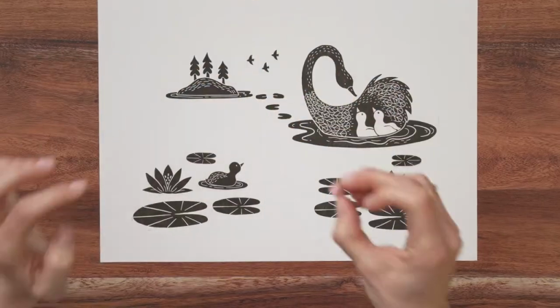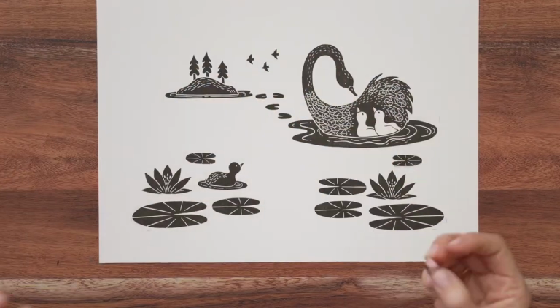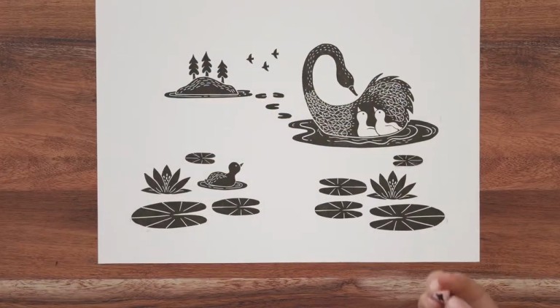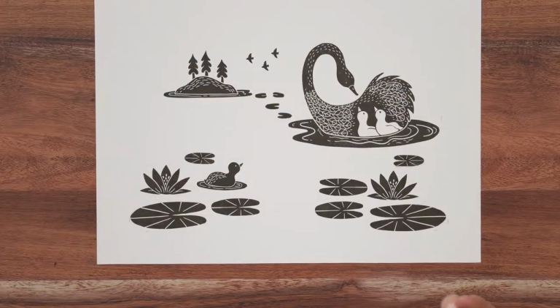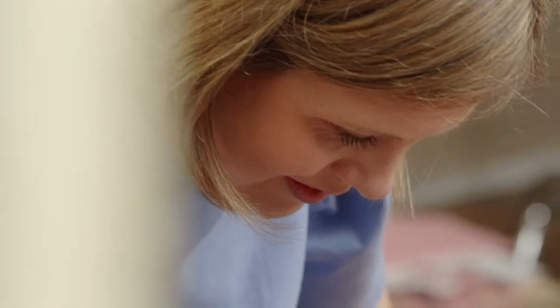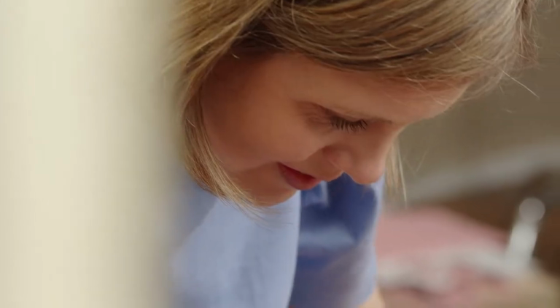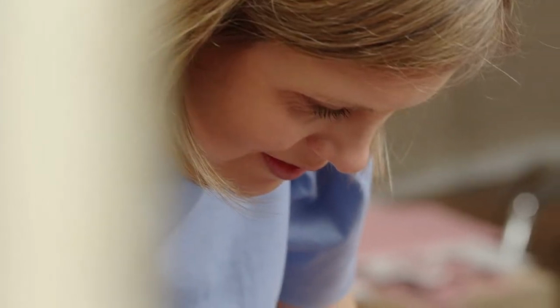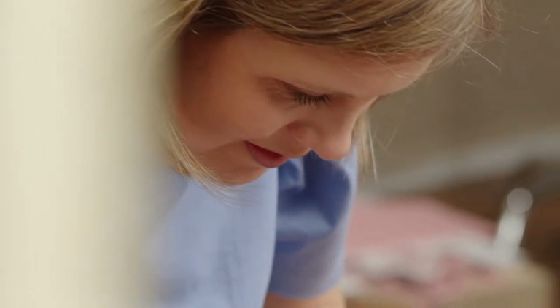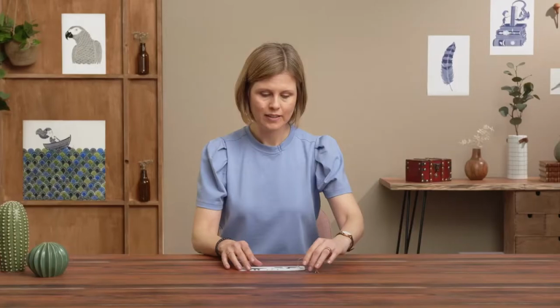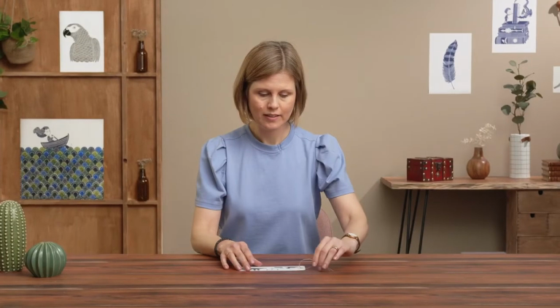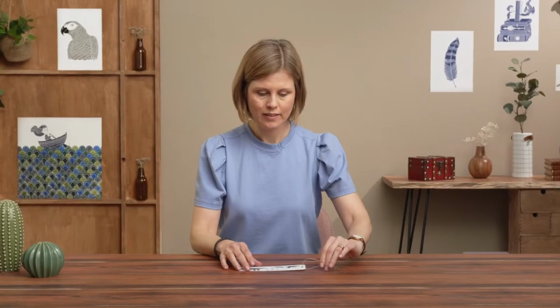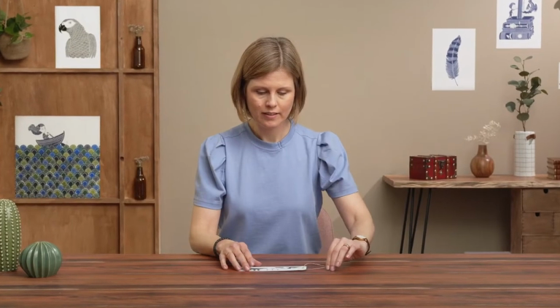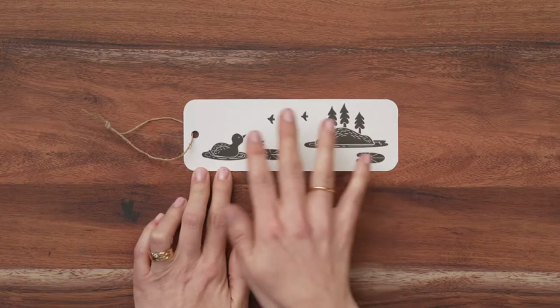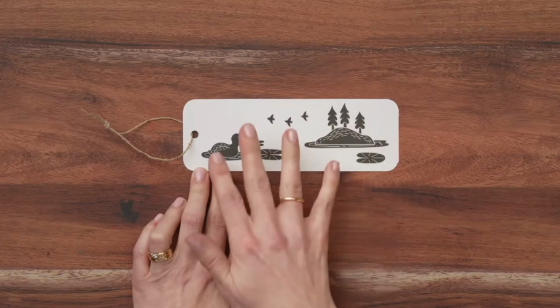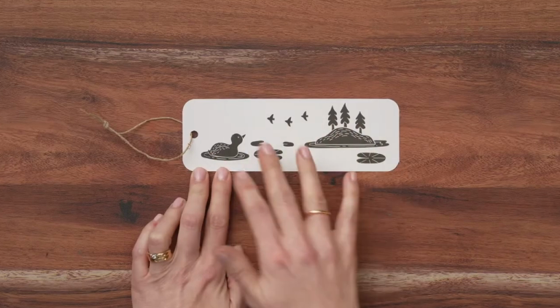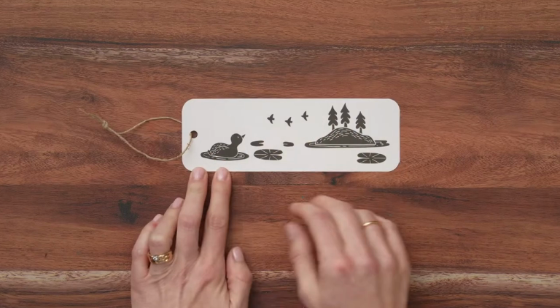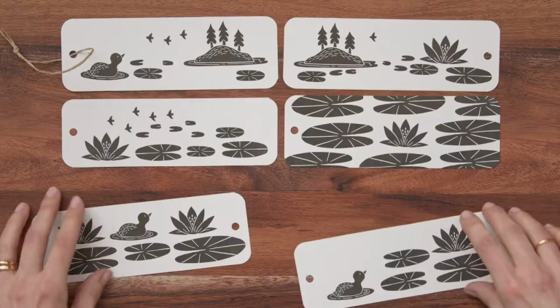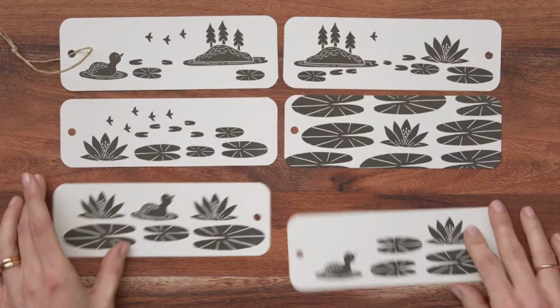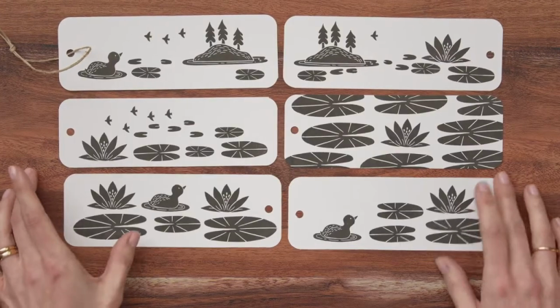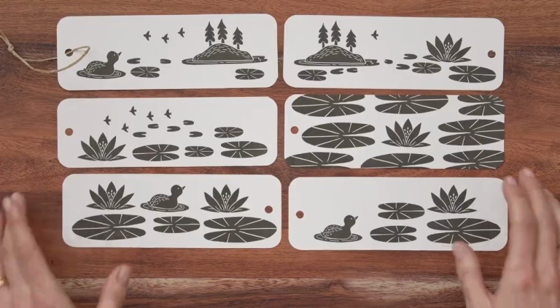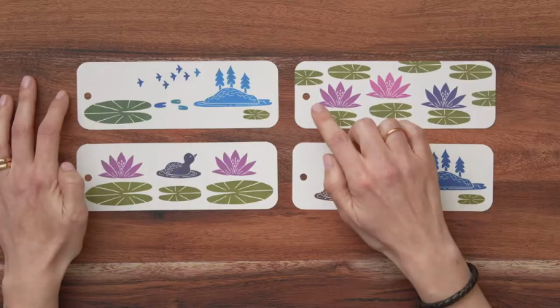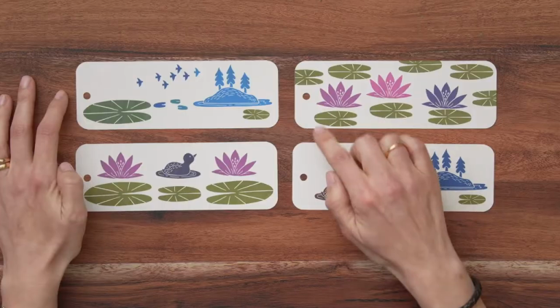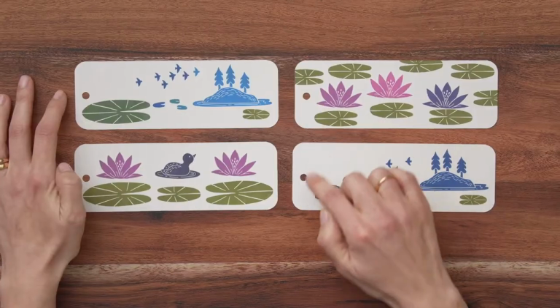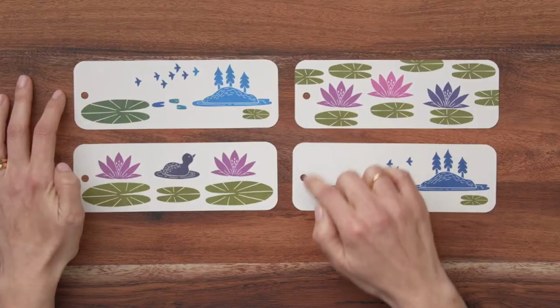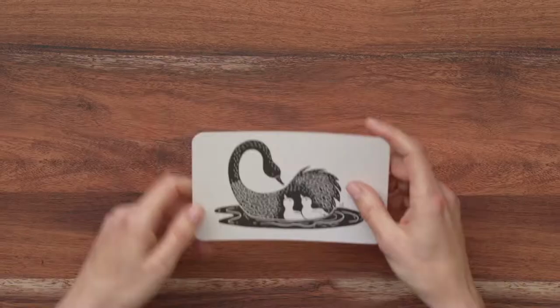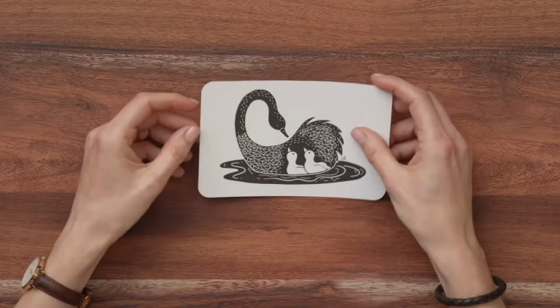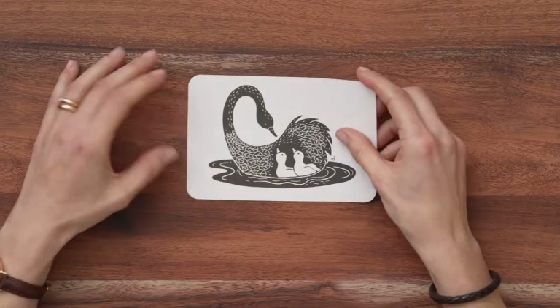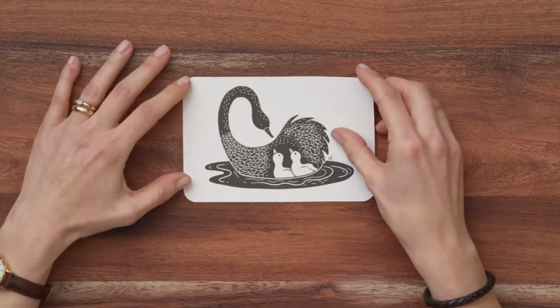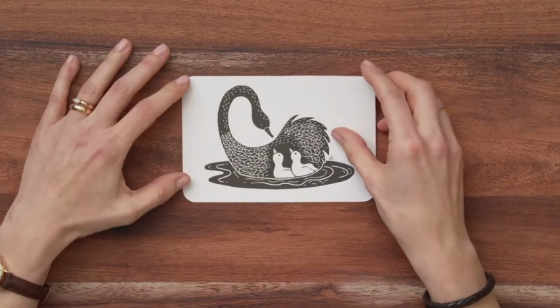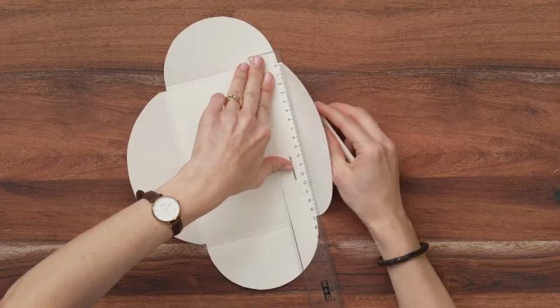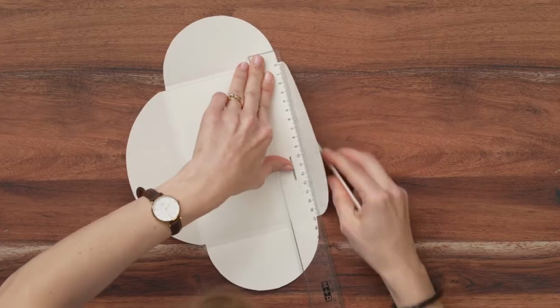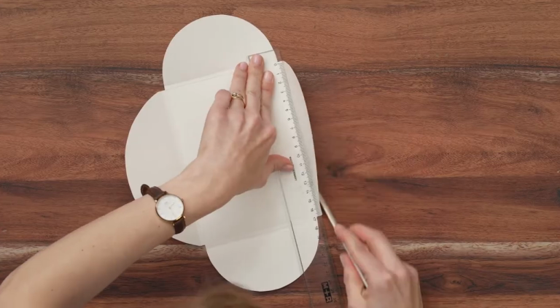Finally, we will explore different uses for our stamps, namely bookmarks, labels, cards and even a gift box.